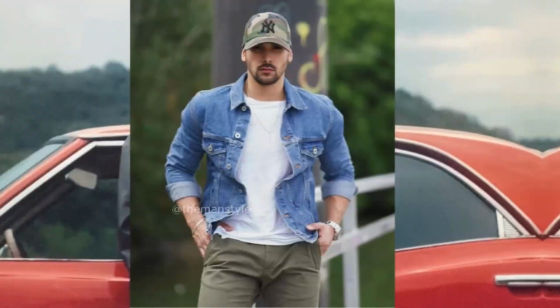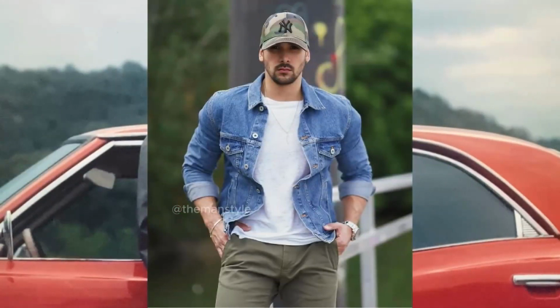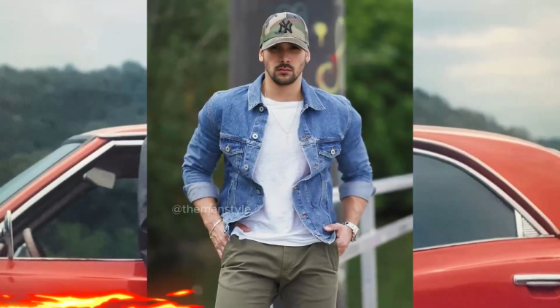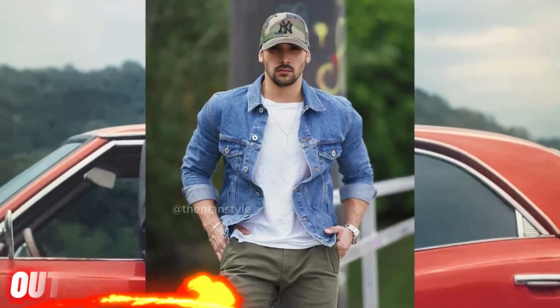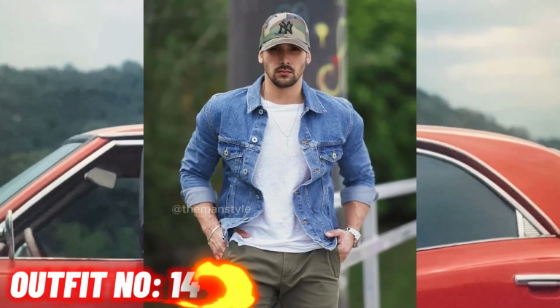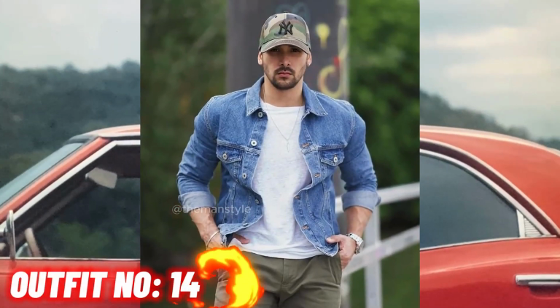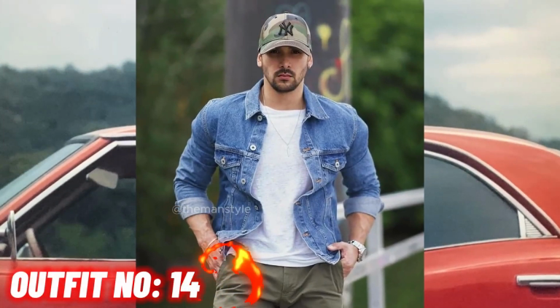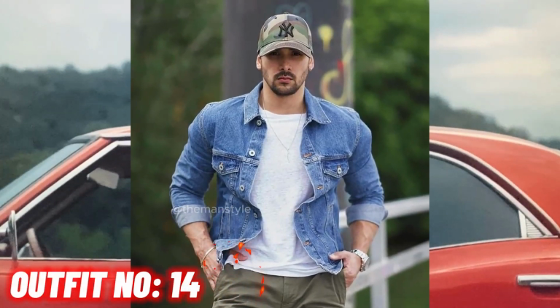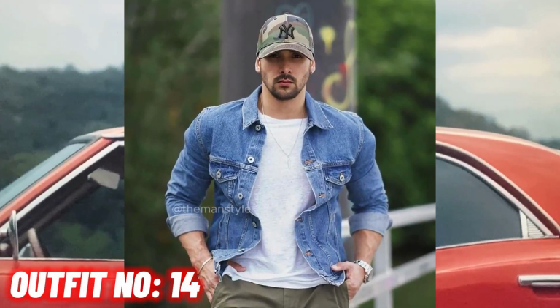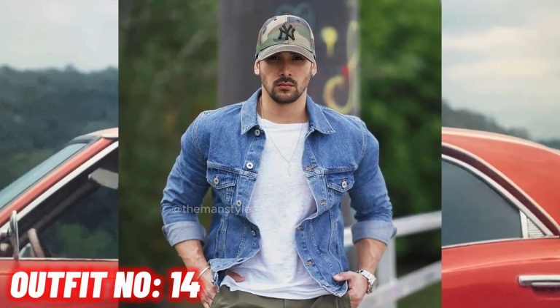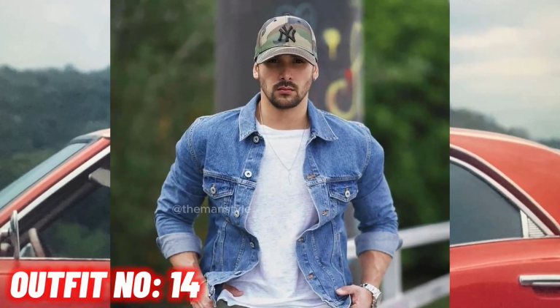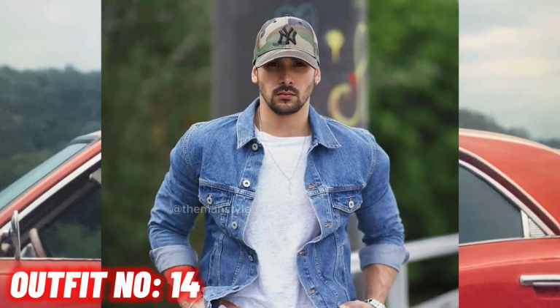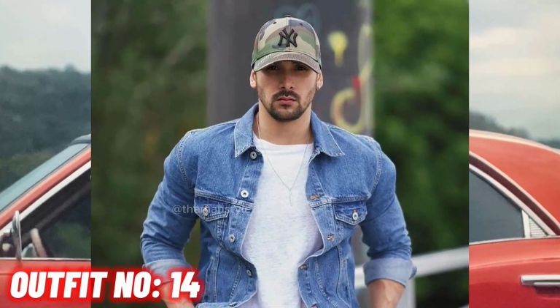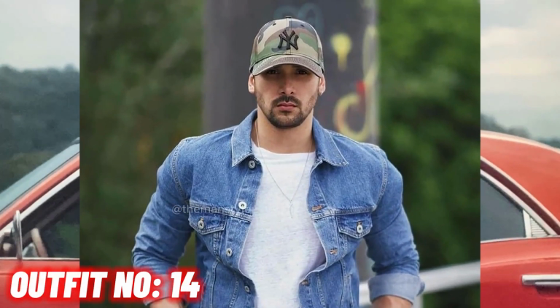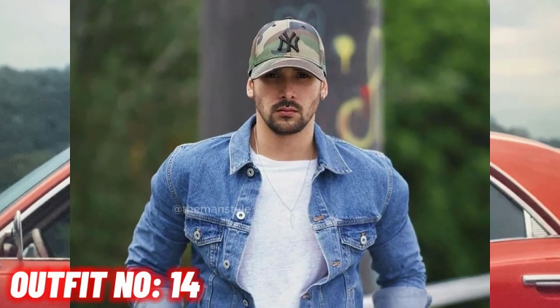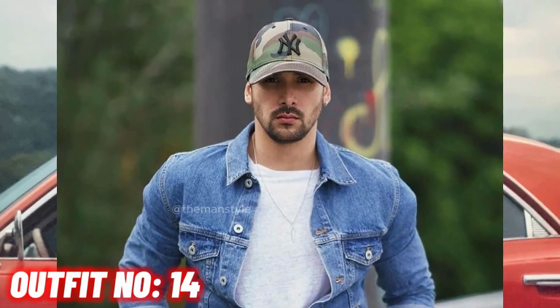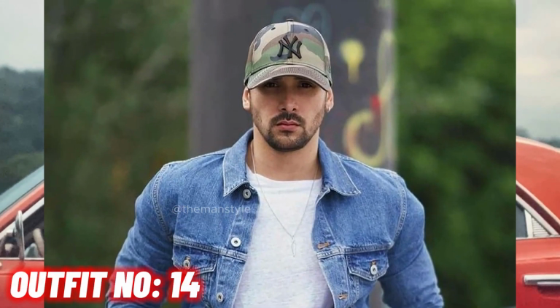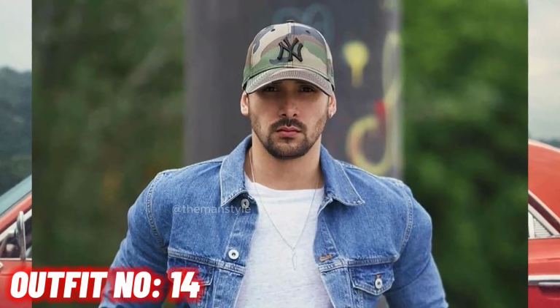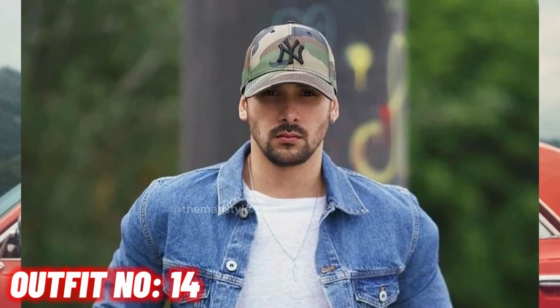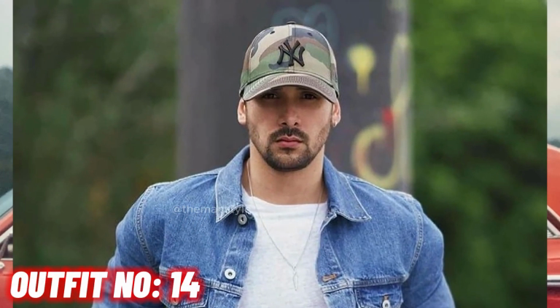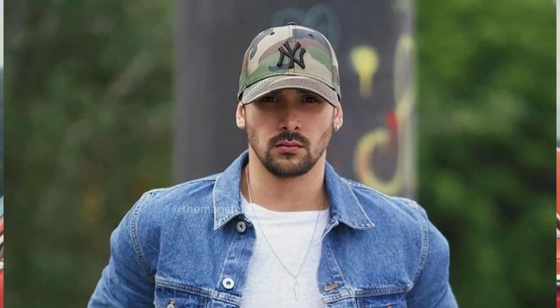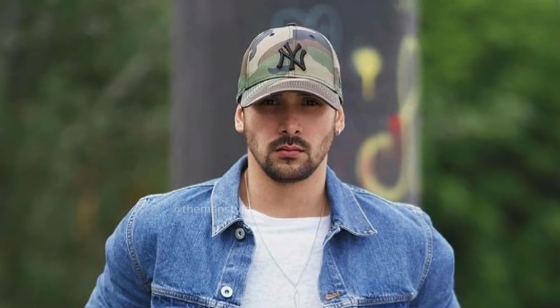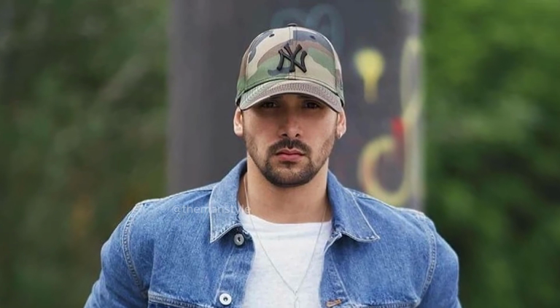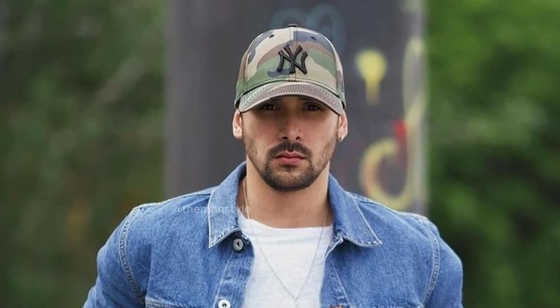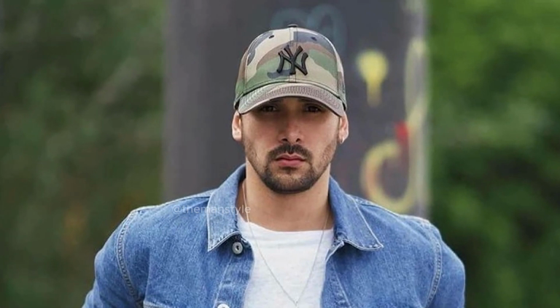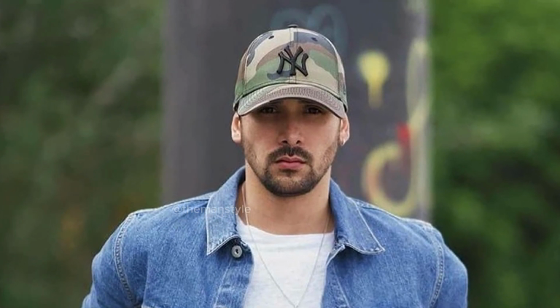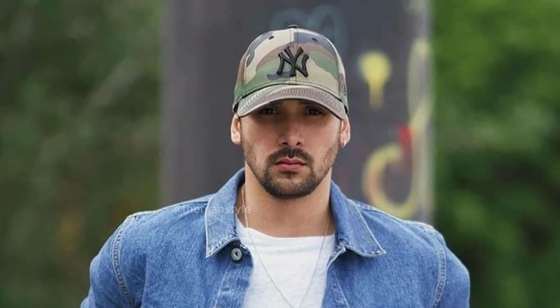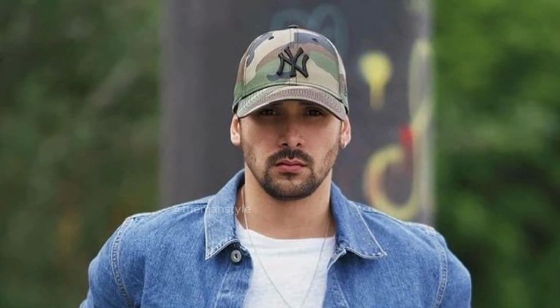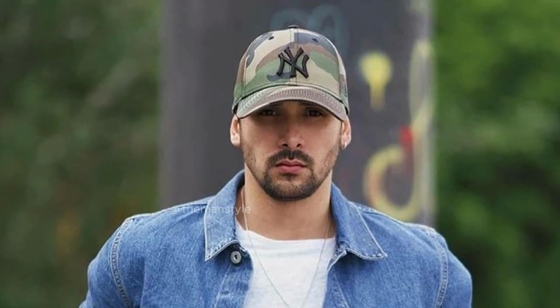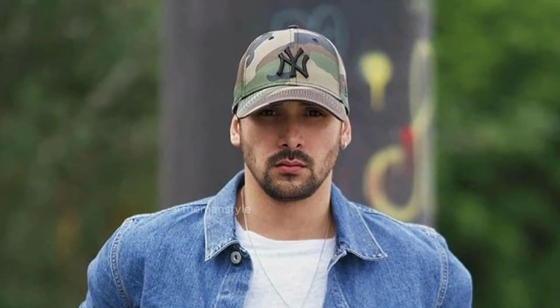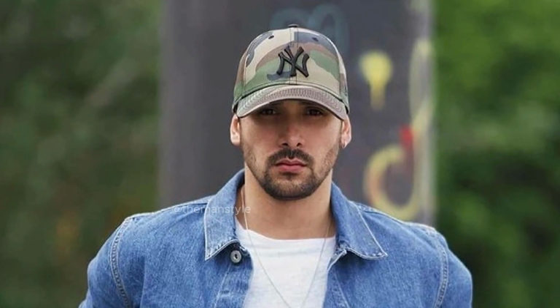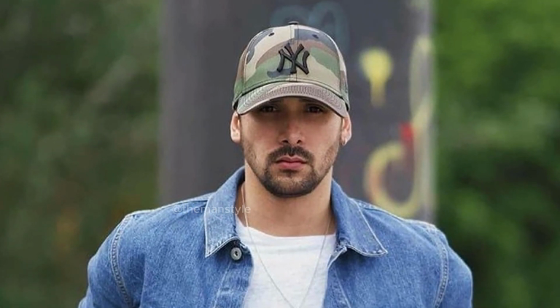Outfit number 14. Denim jacket with olive pant and white sneakers.